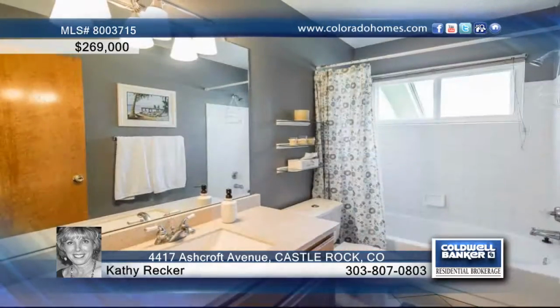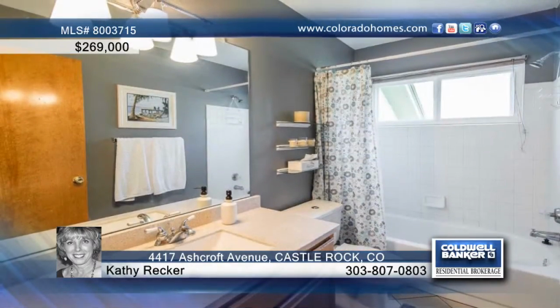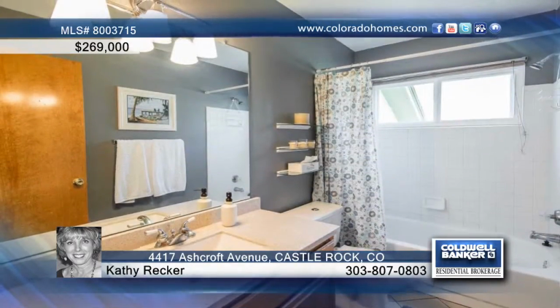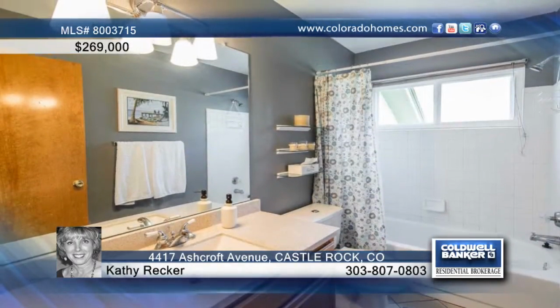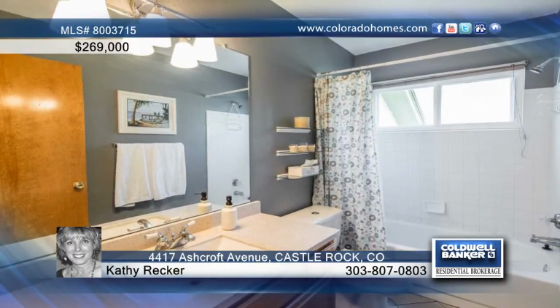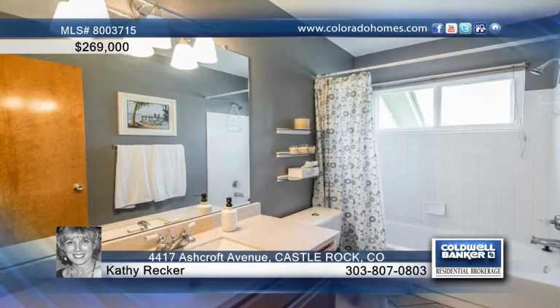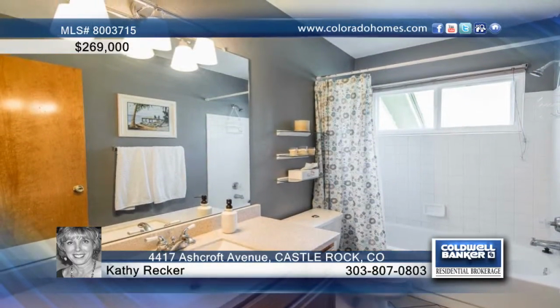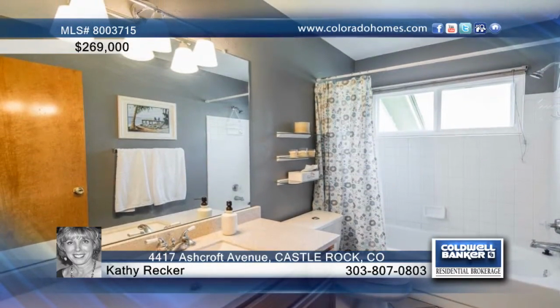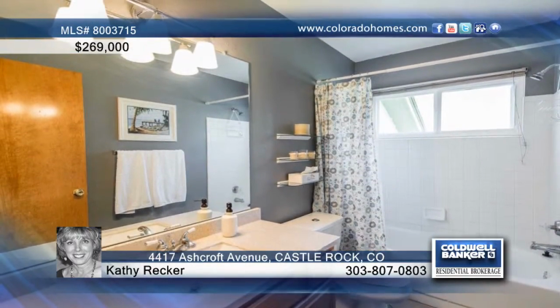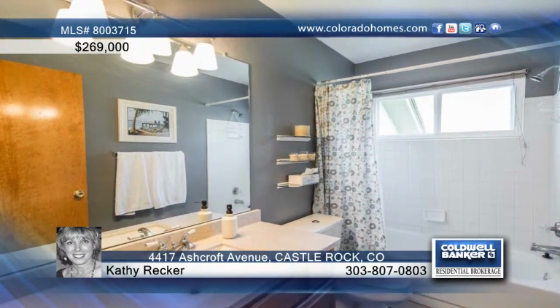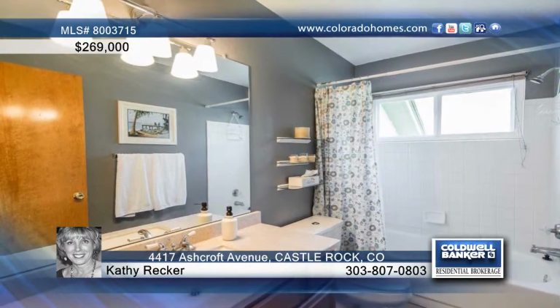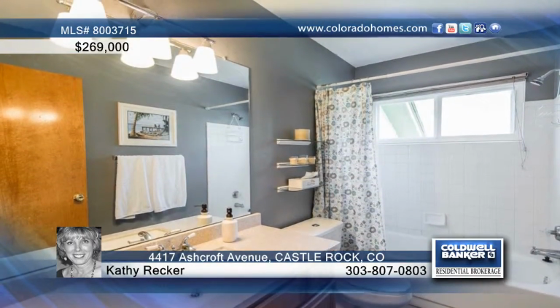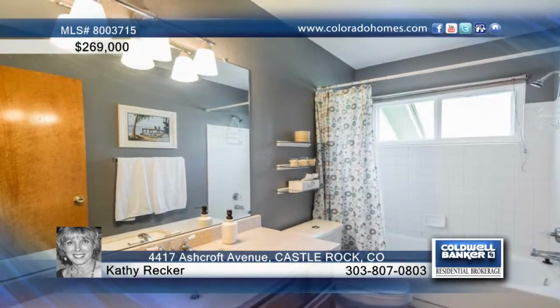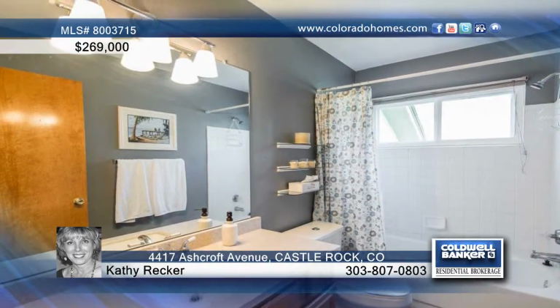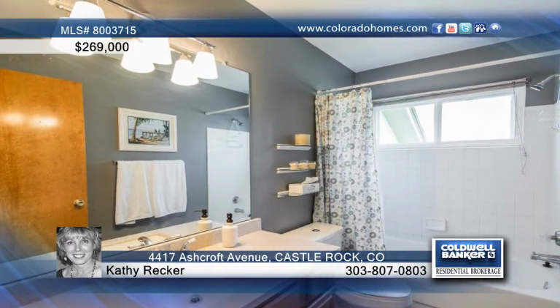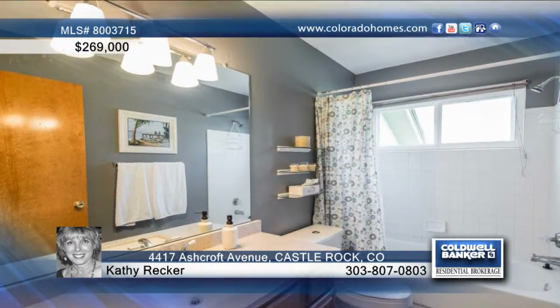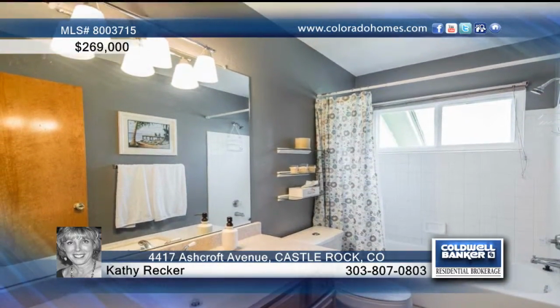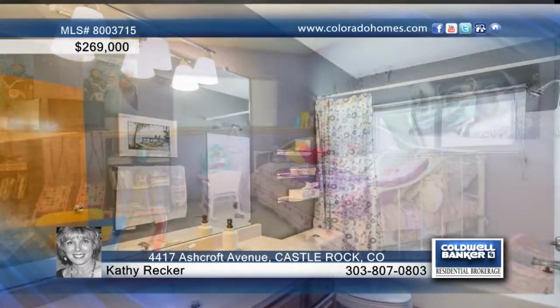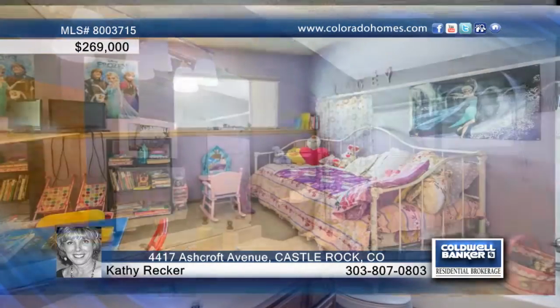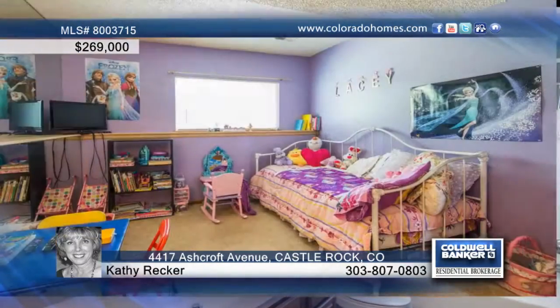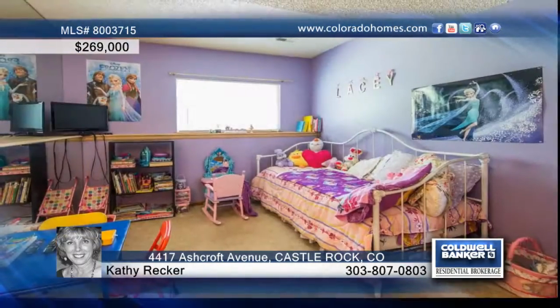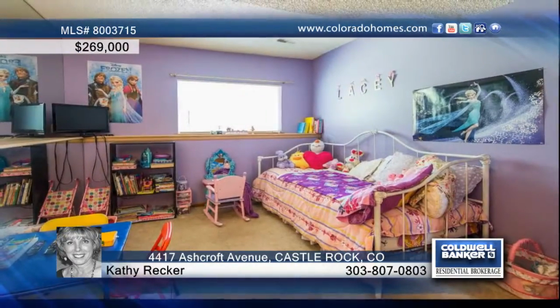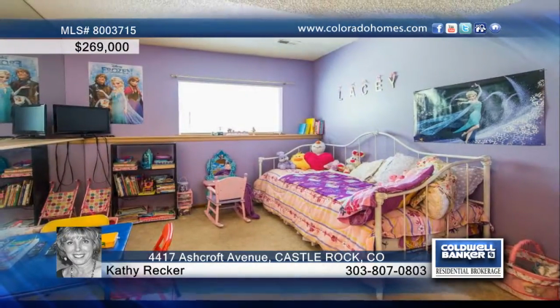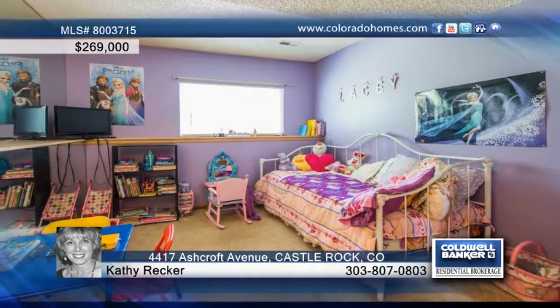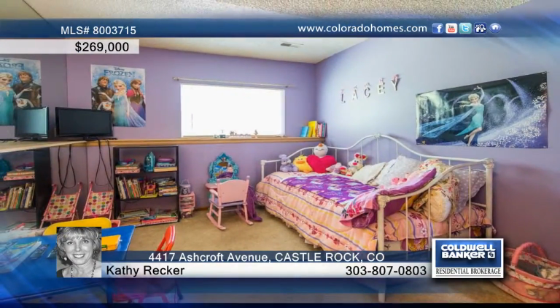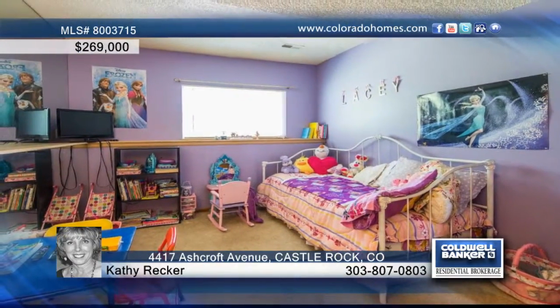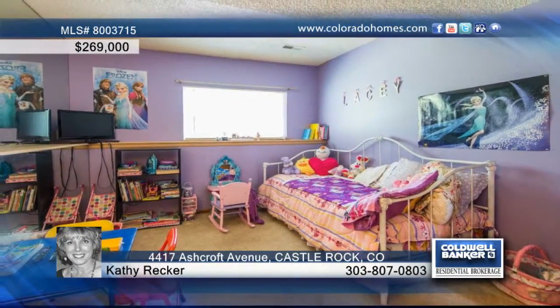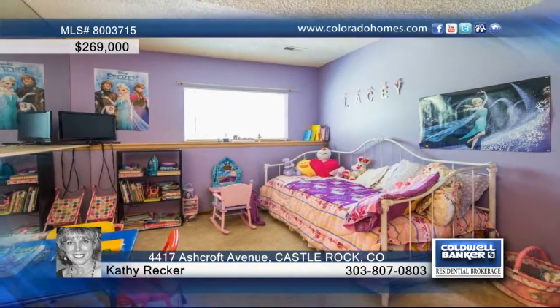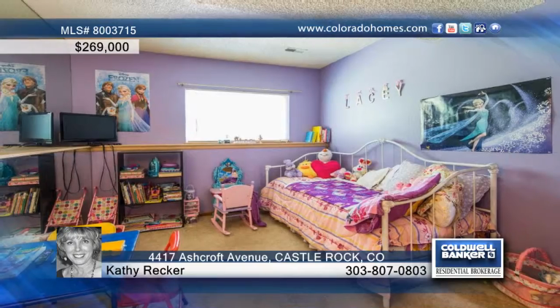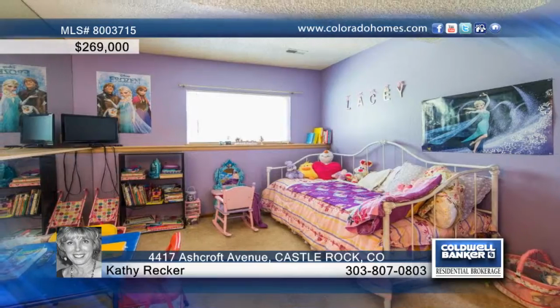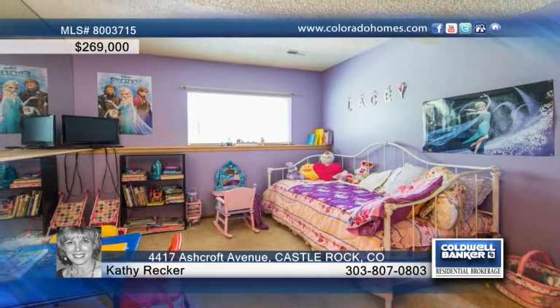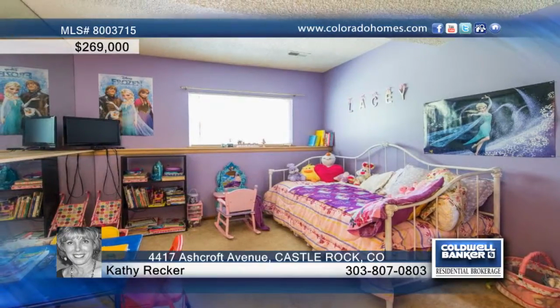Outside, you'll find a new Trex deck with lighting and a large backyard with mature trees and a sprinkler system.